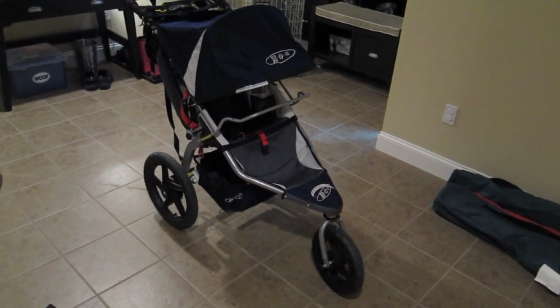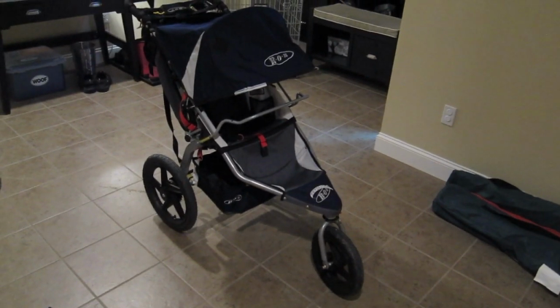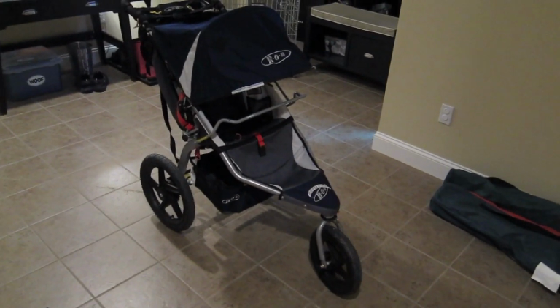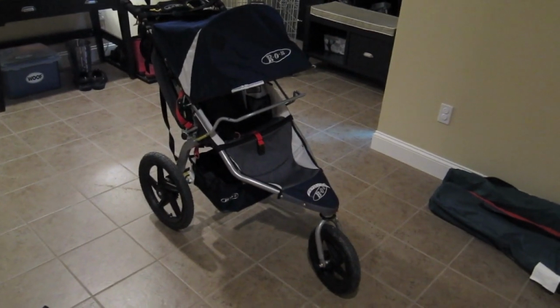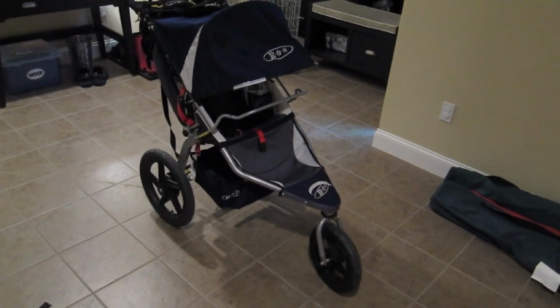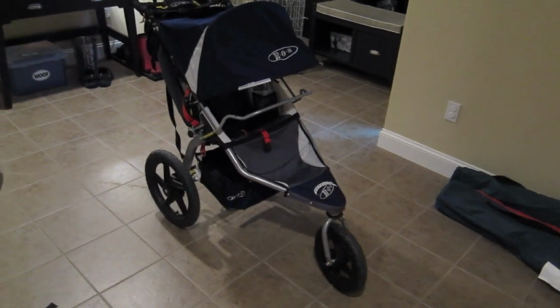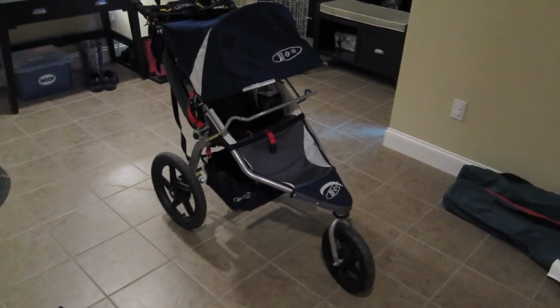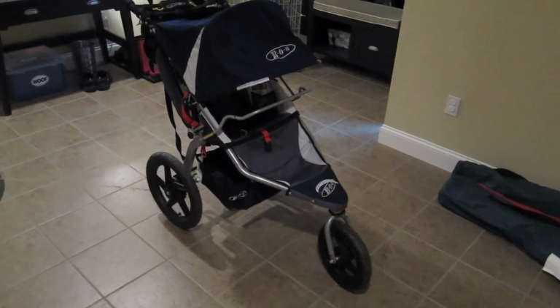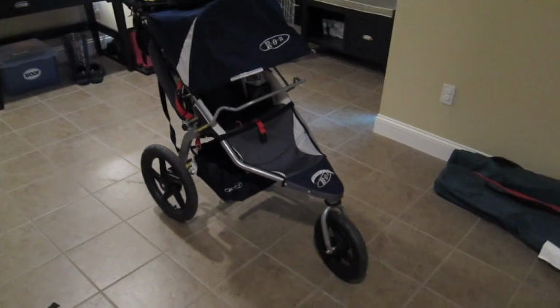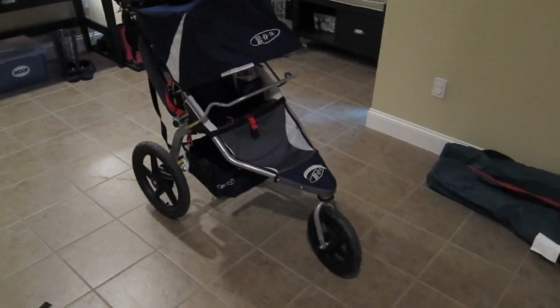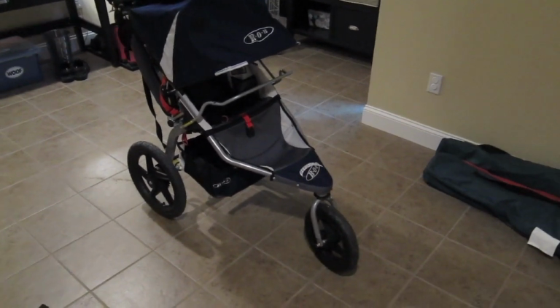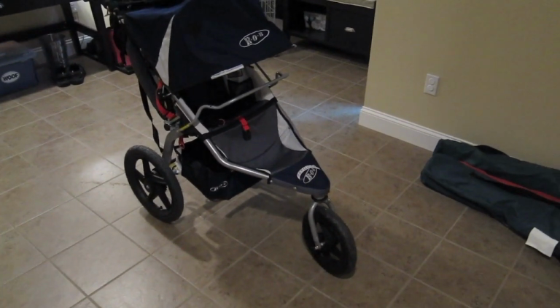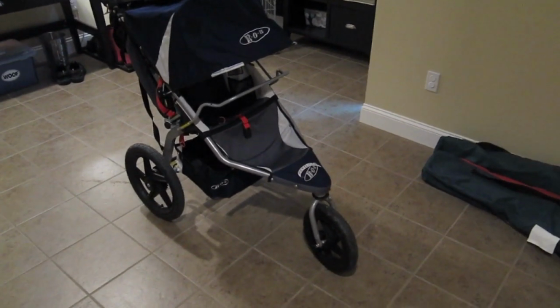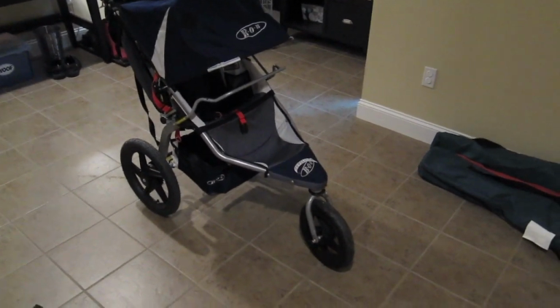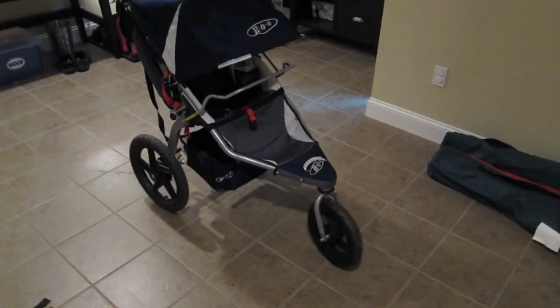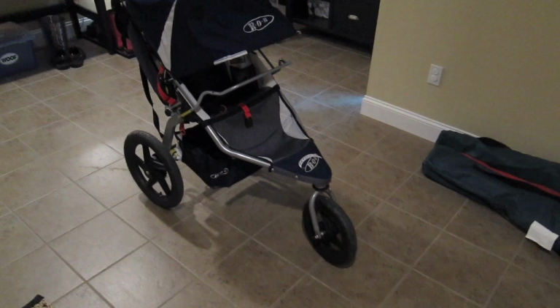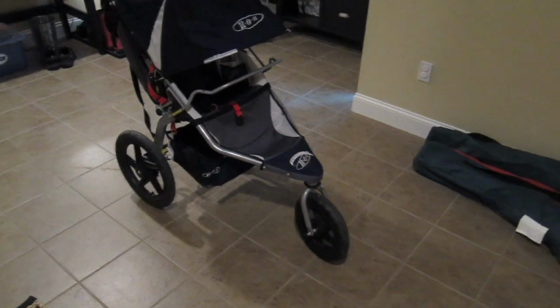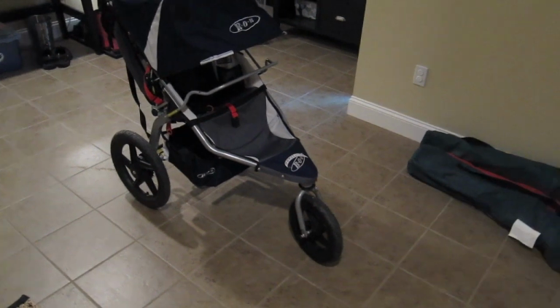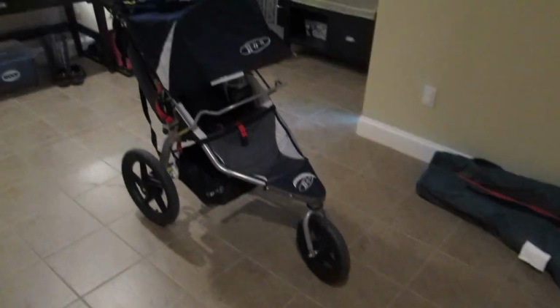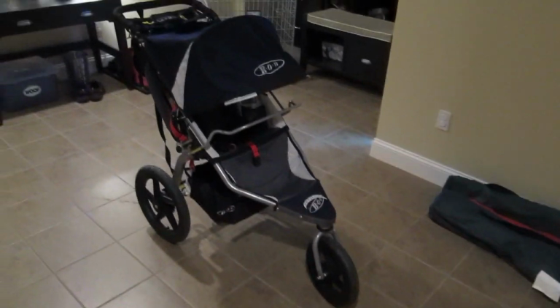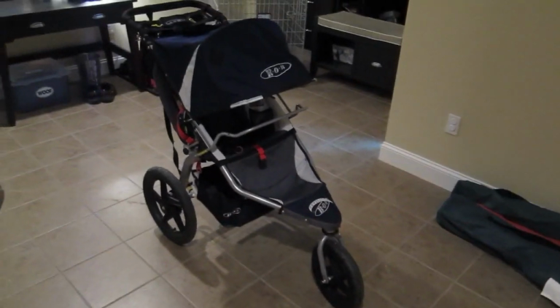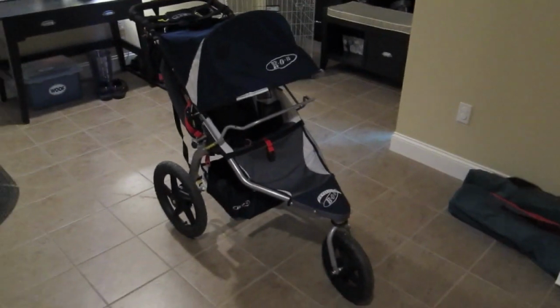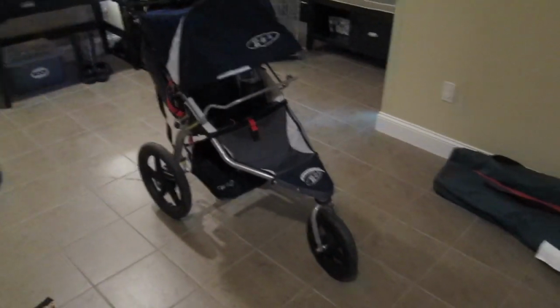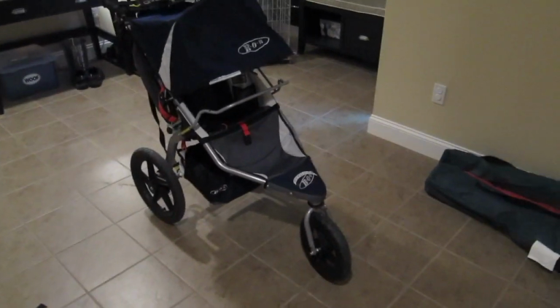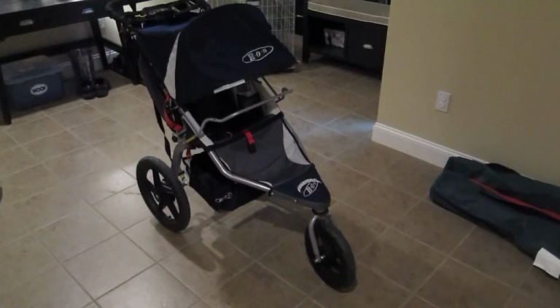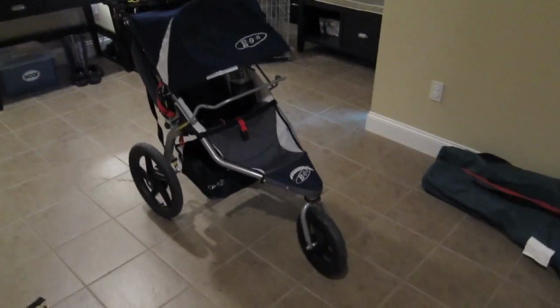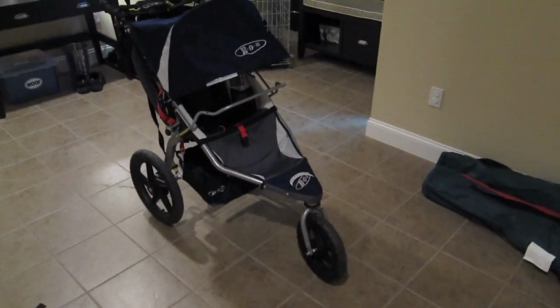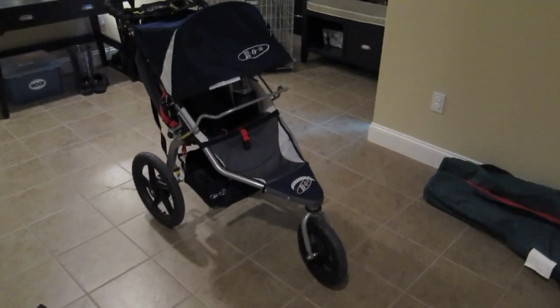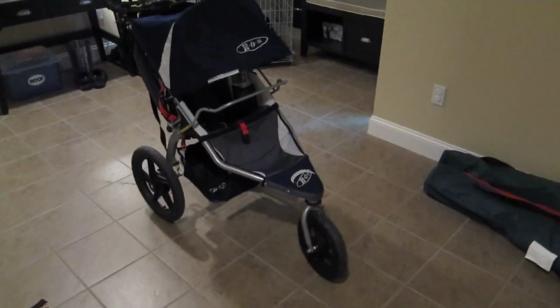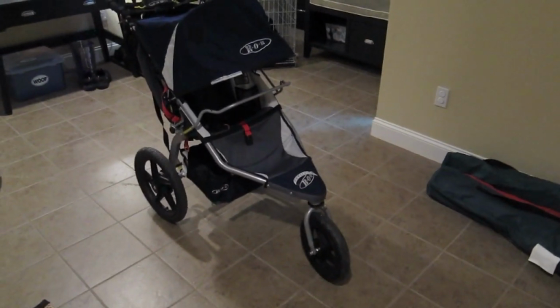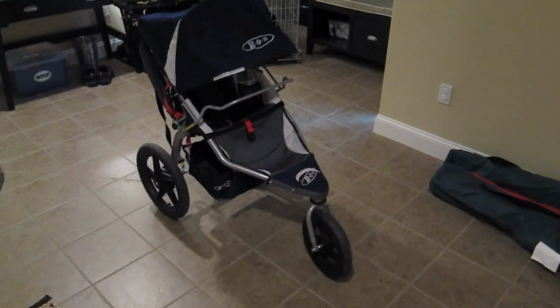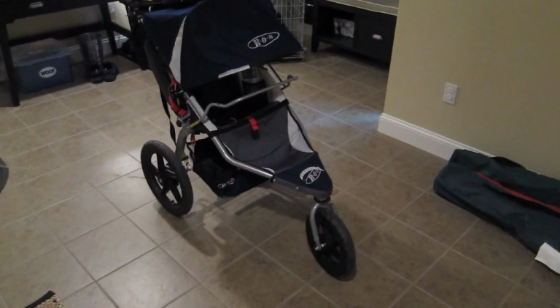What's up guys? I'm here today to give you a quick review of the Bob Revolution SE stroller, which I think is one of the best strollers on the market.